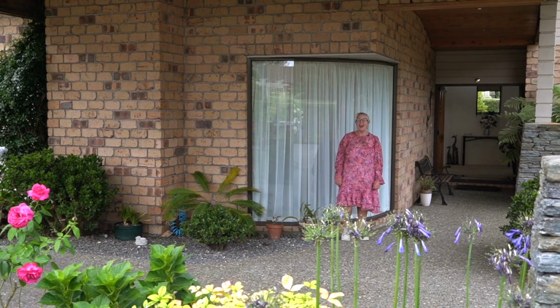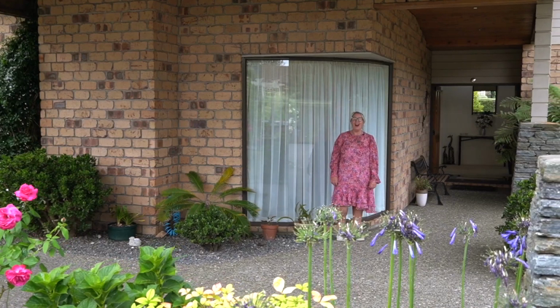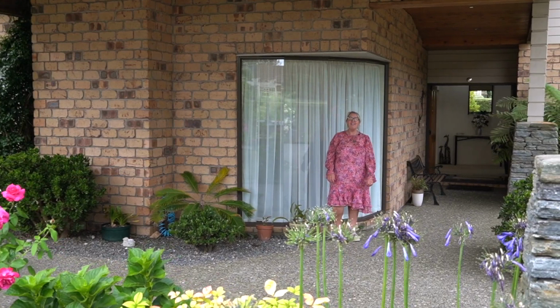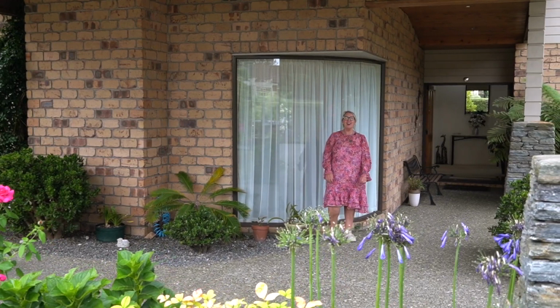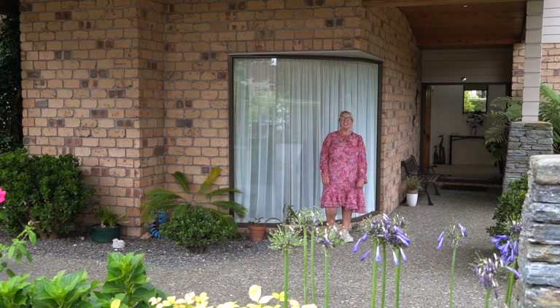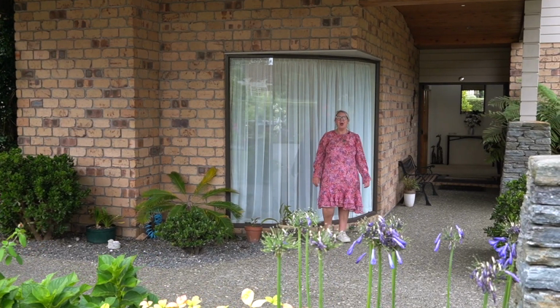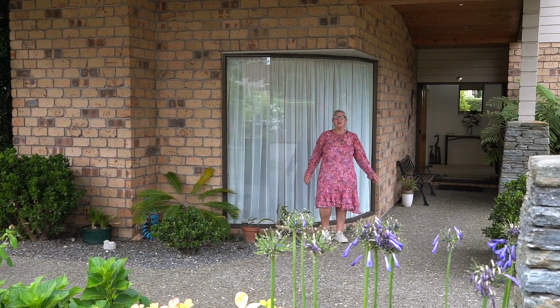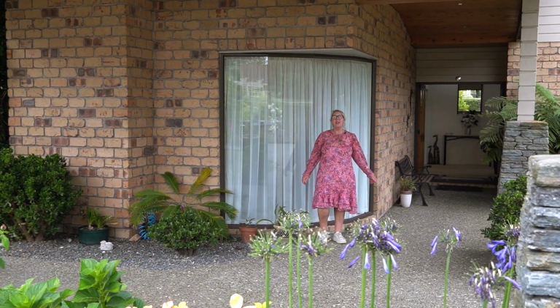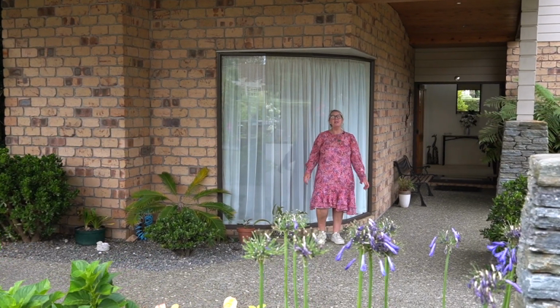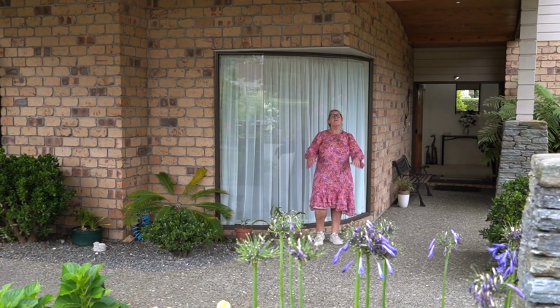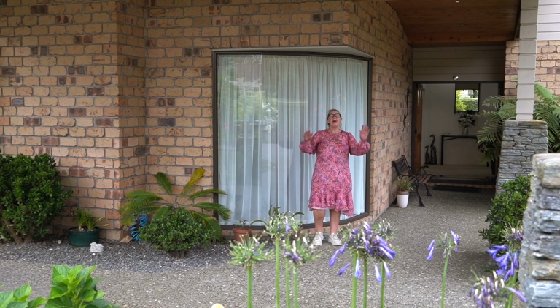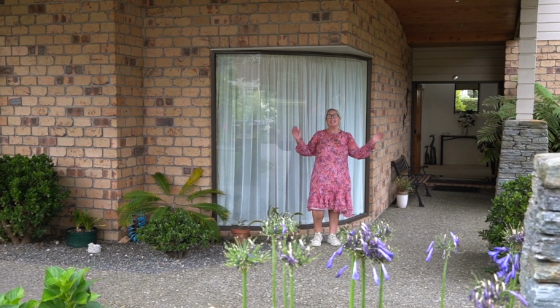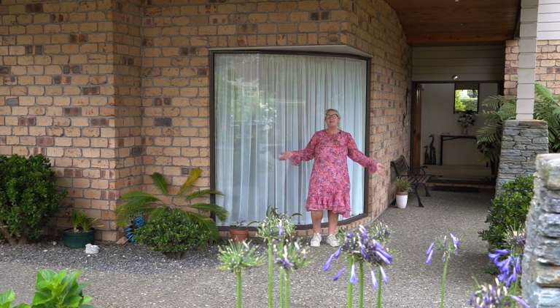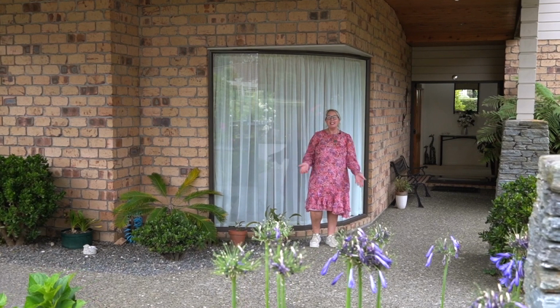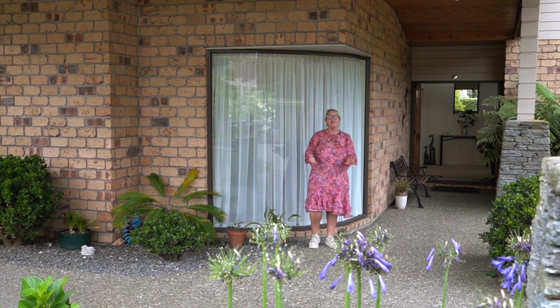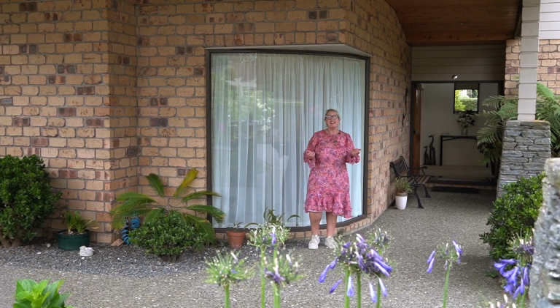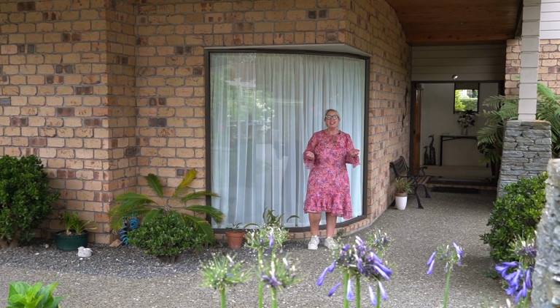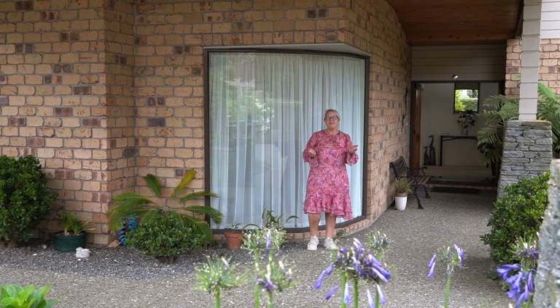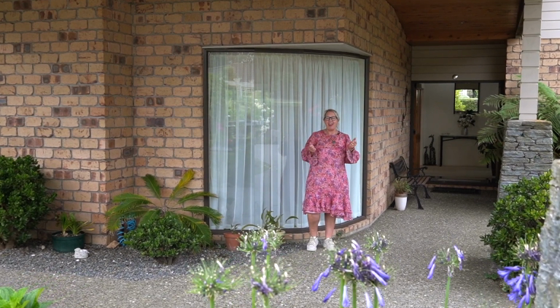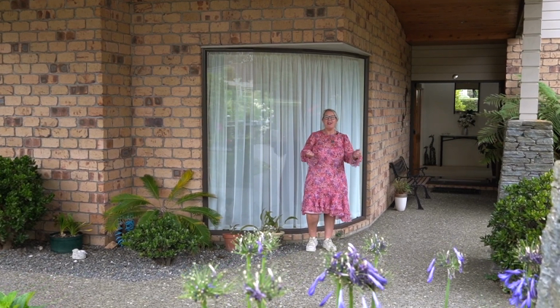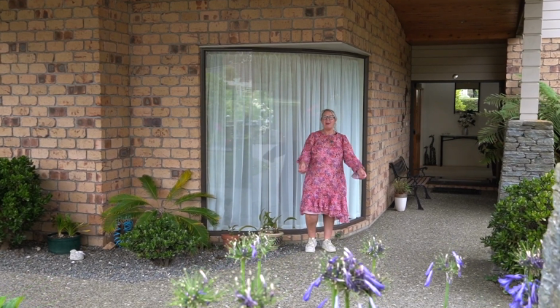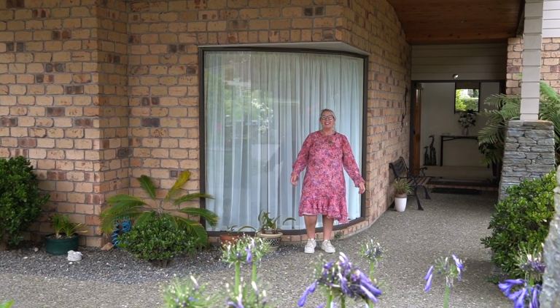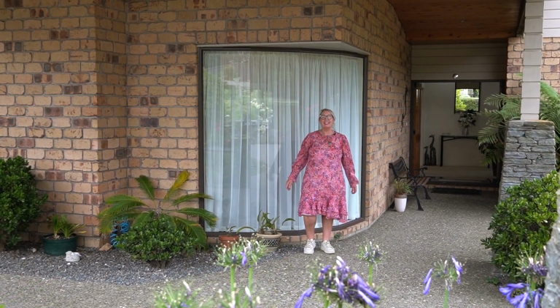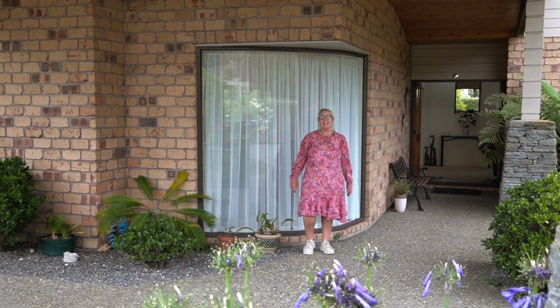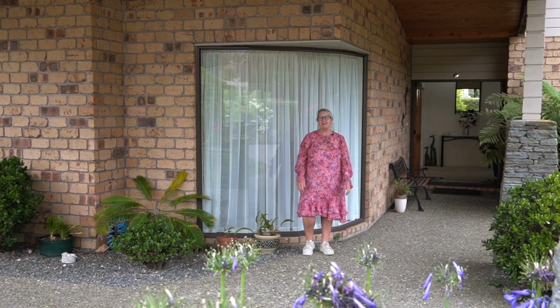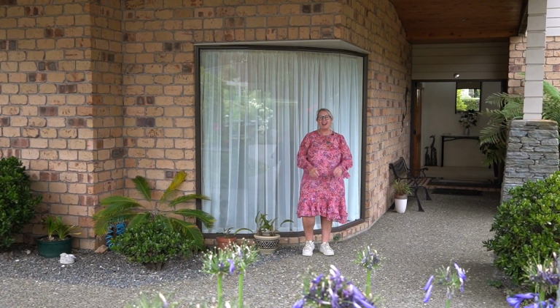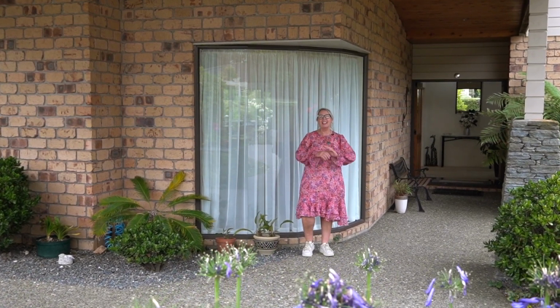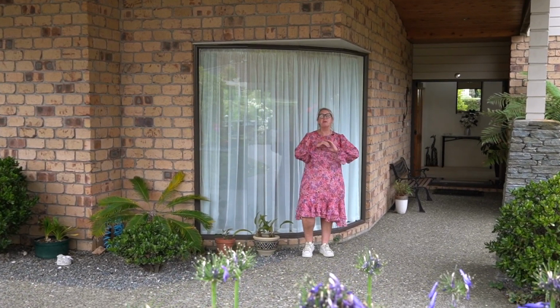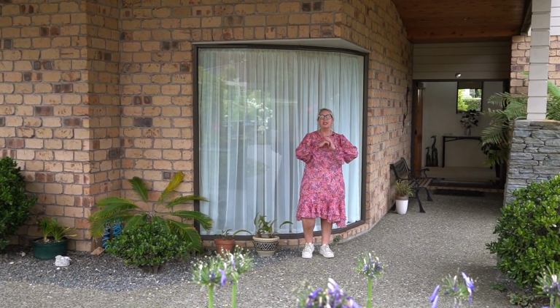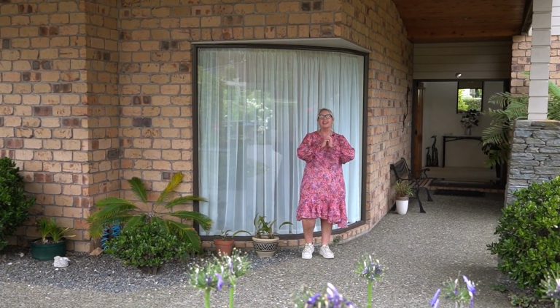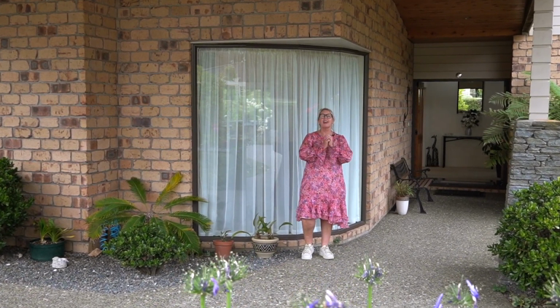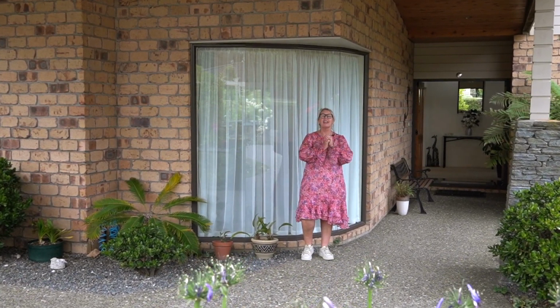Hi folks, welcome to Buckland — mighty family friendly Buckland here in Franklin and Pukekohe.